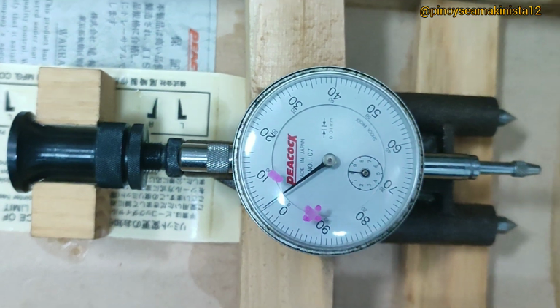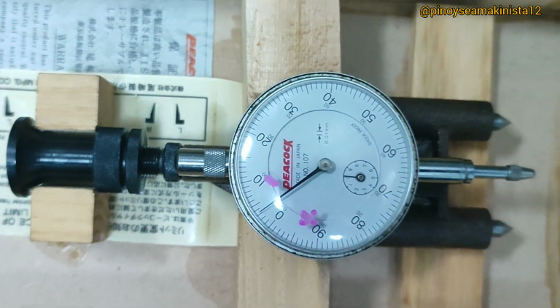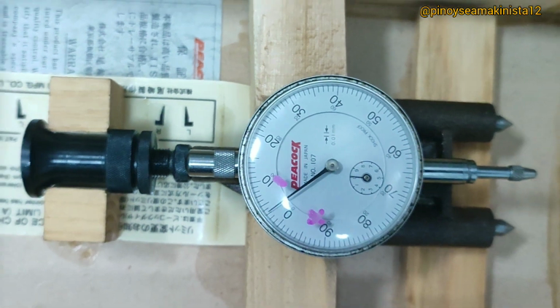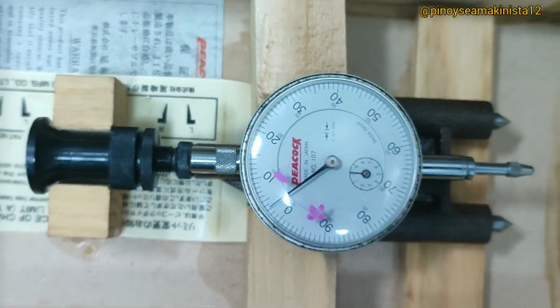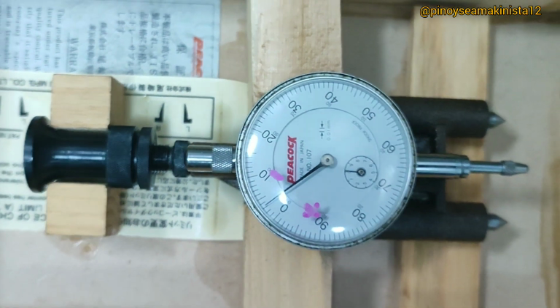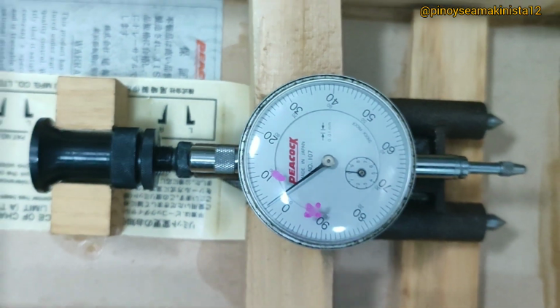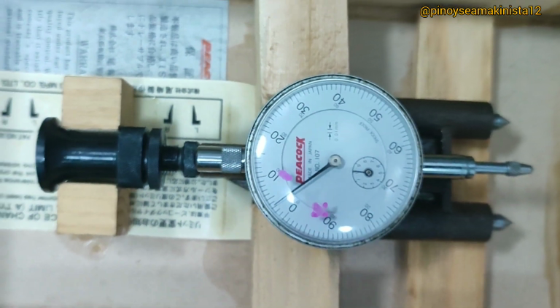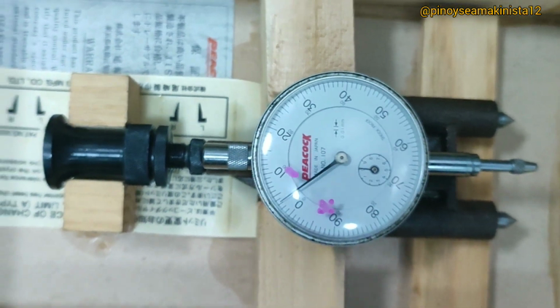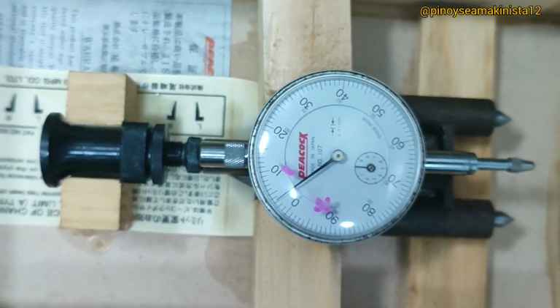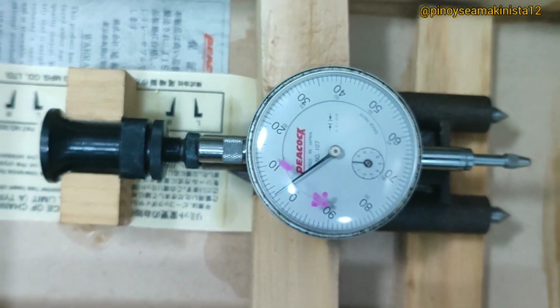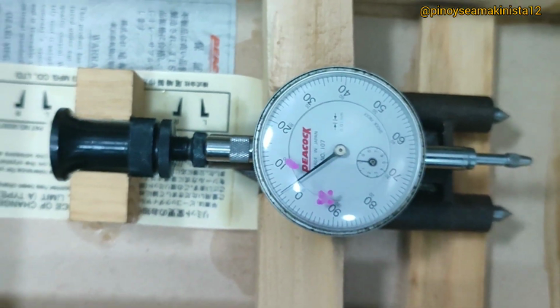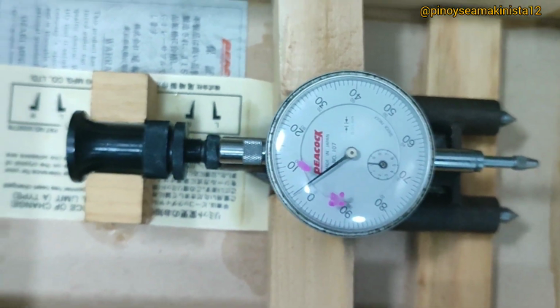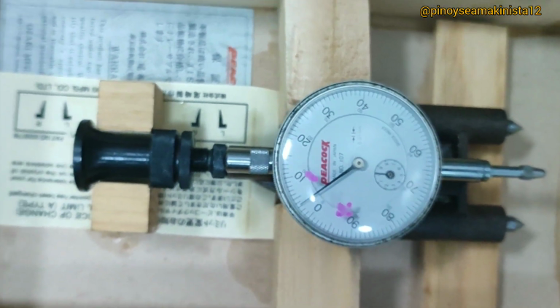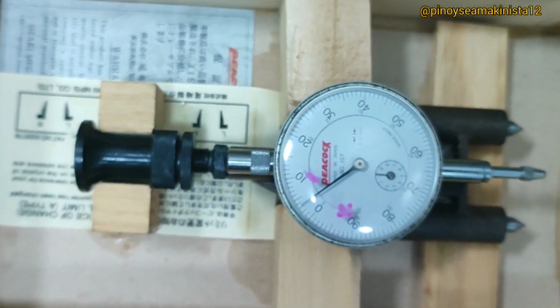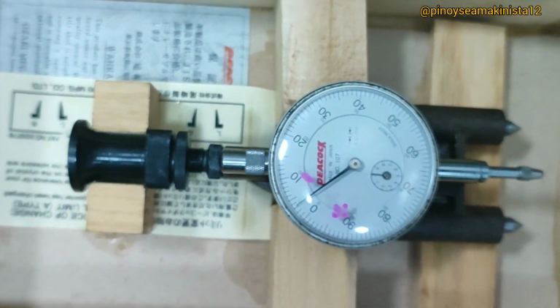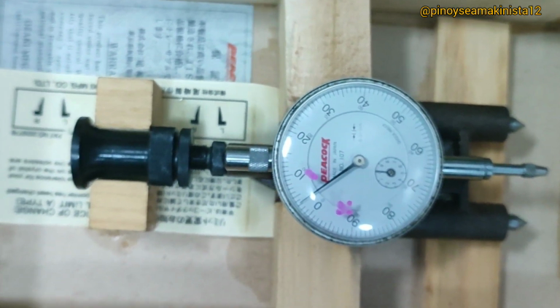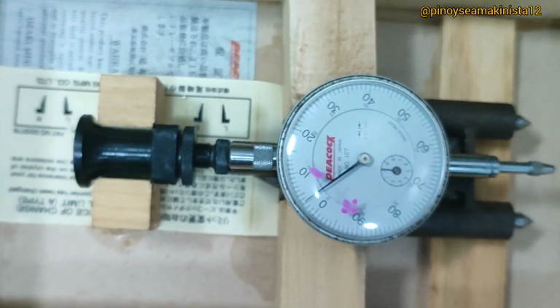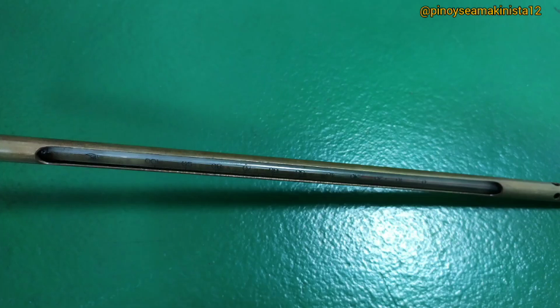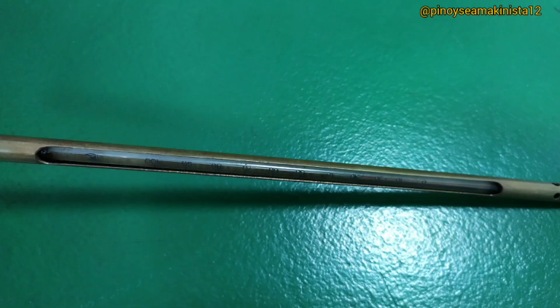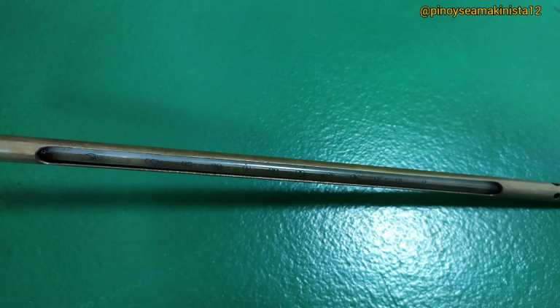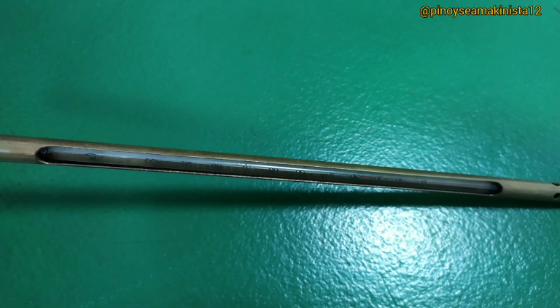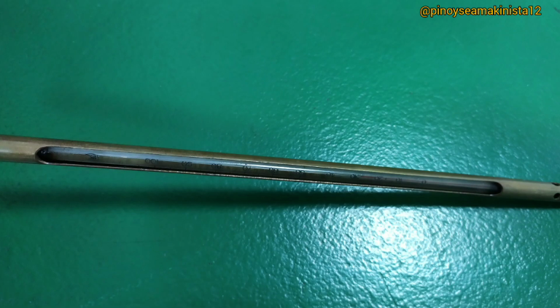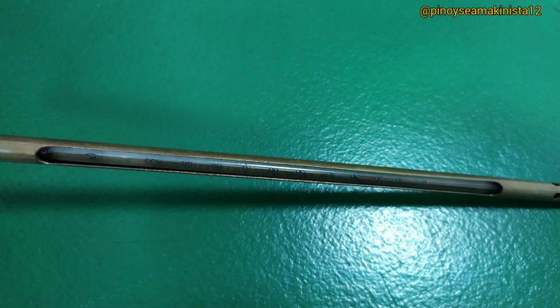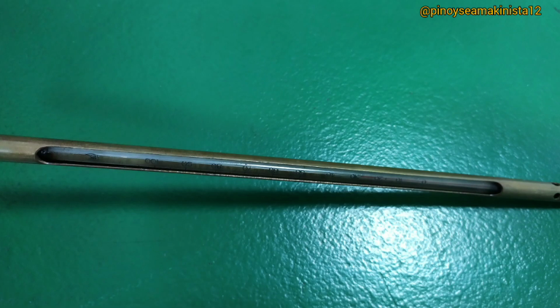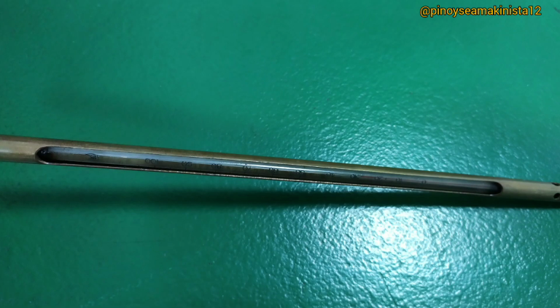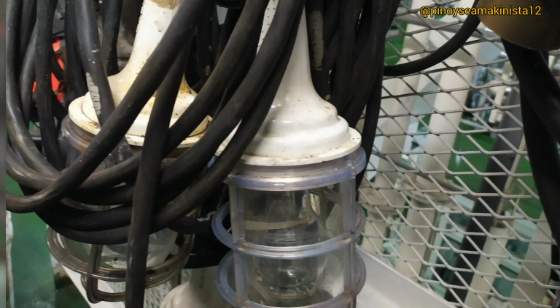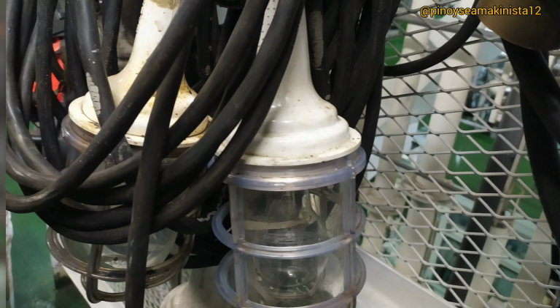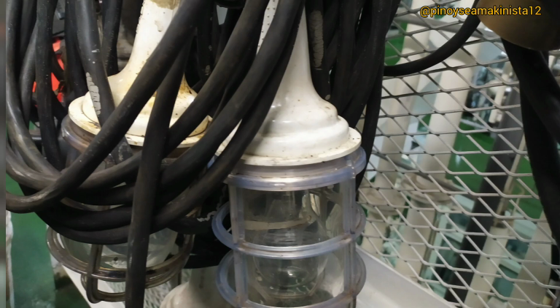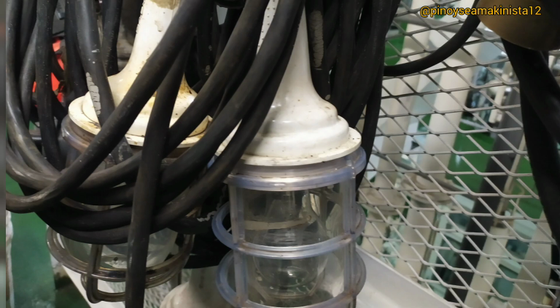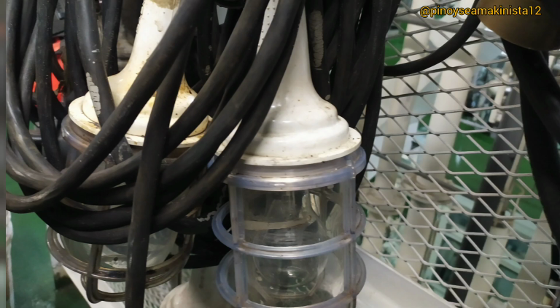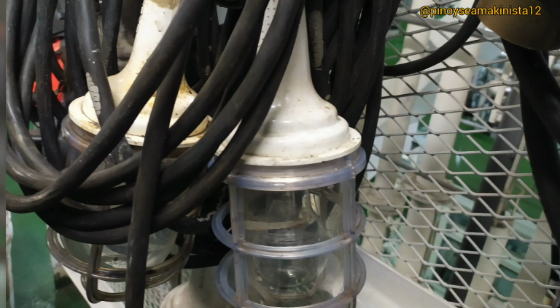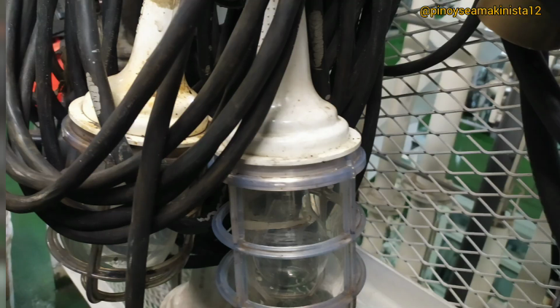These are what we need: a deflection gauge, a thermometer, lighting, and a datasheet.